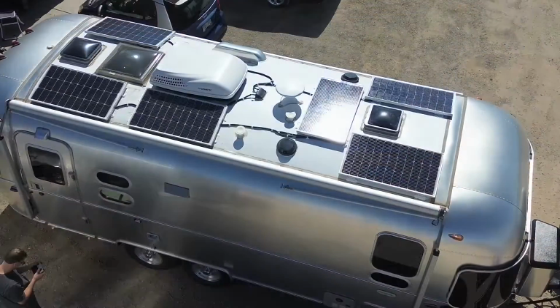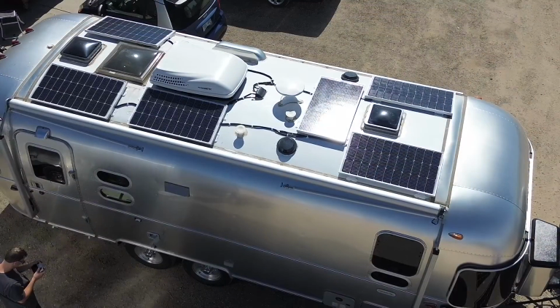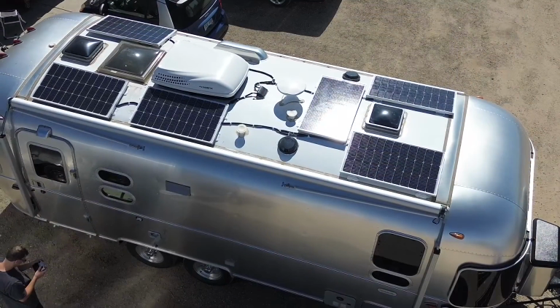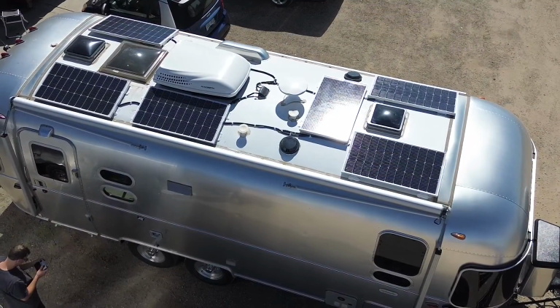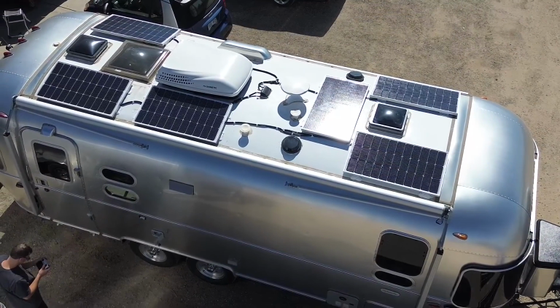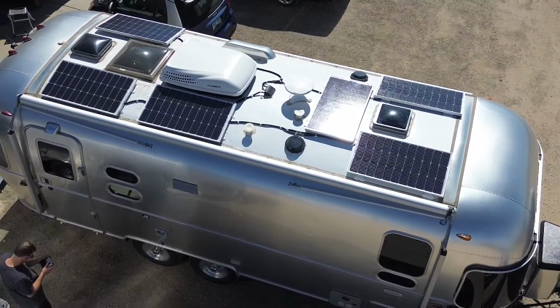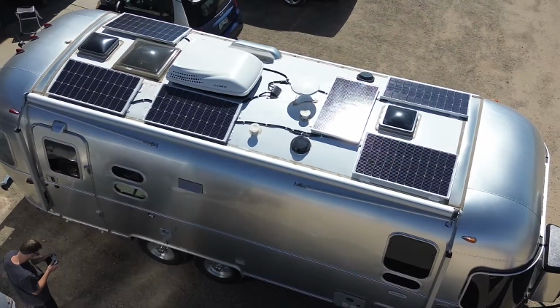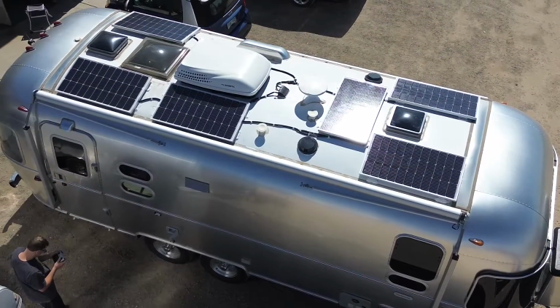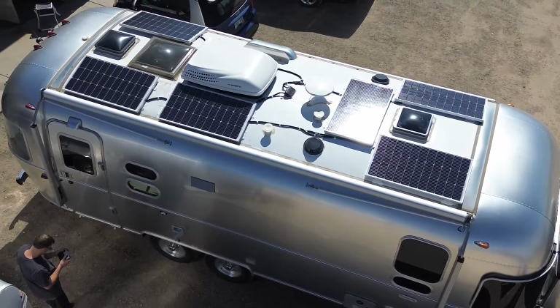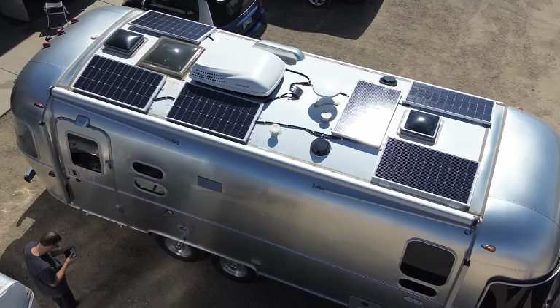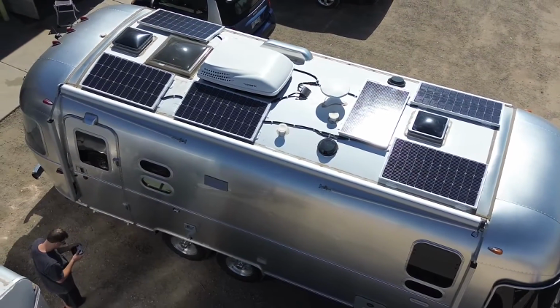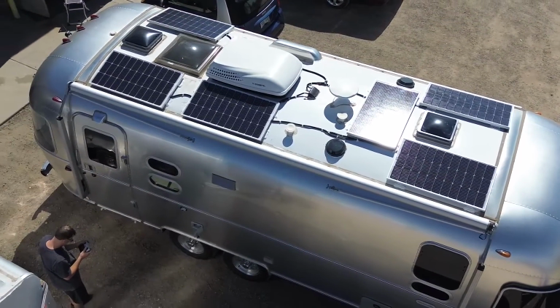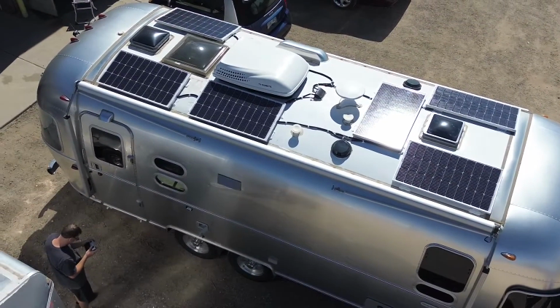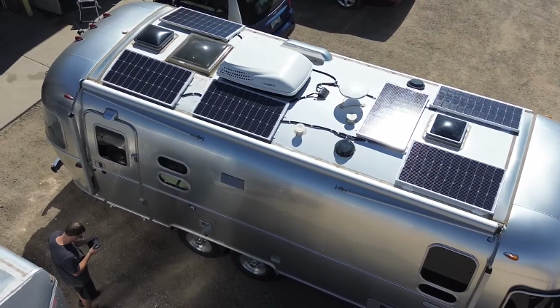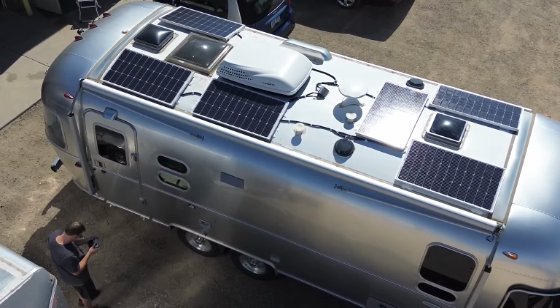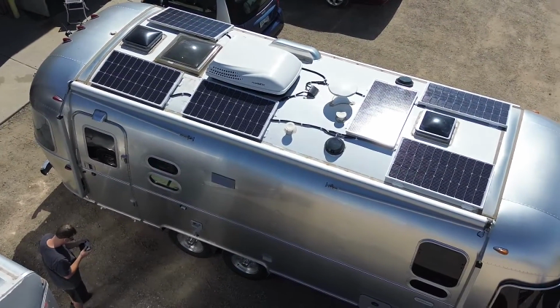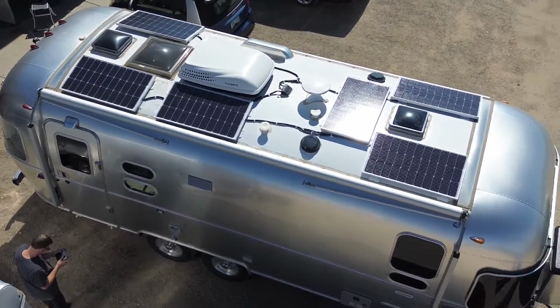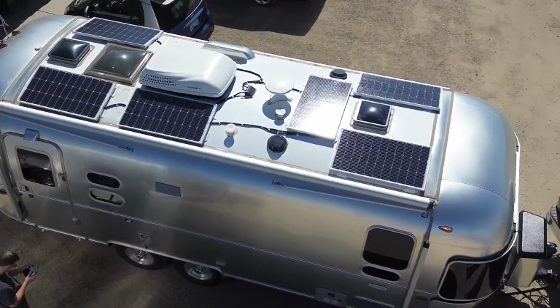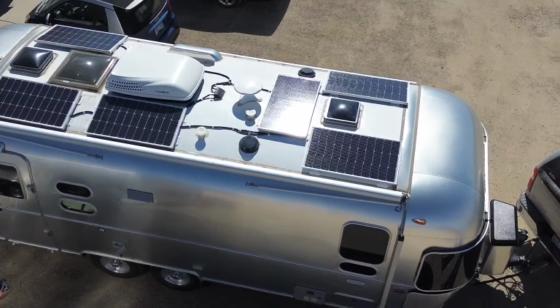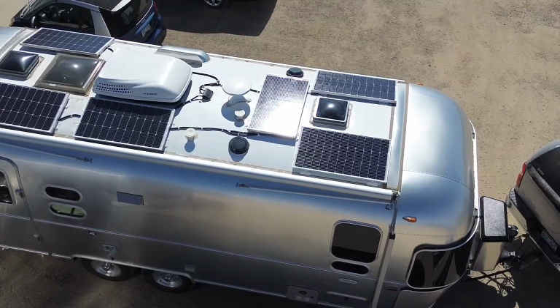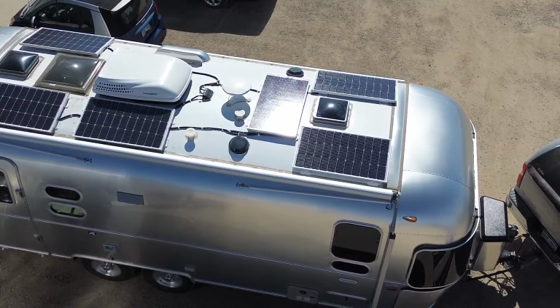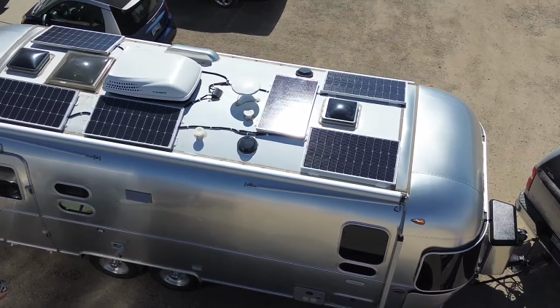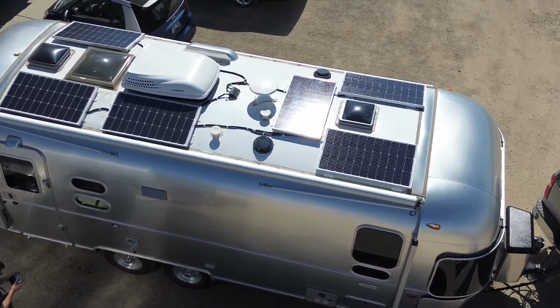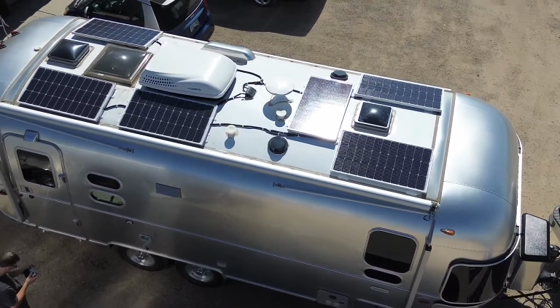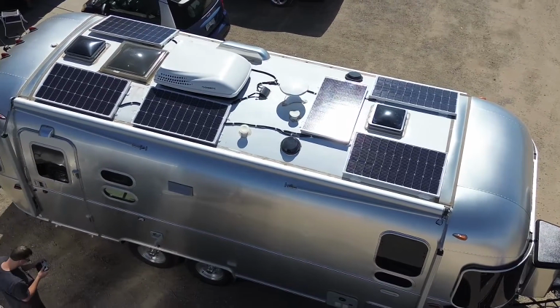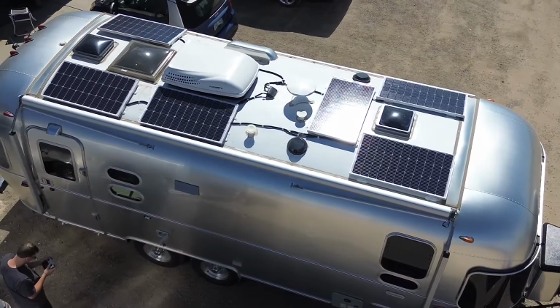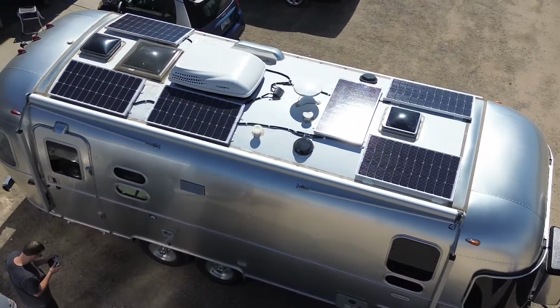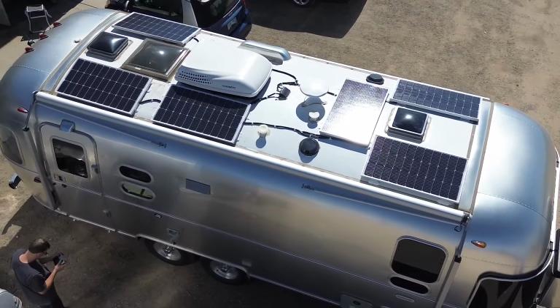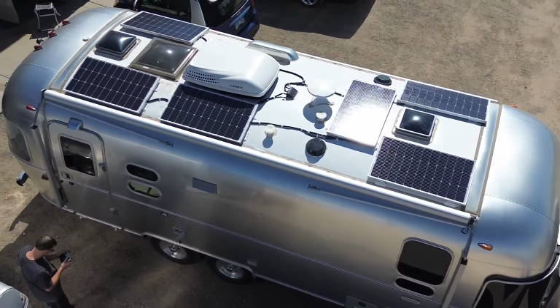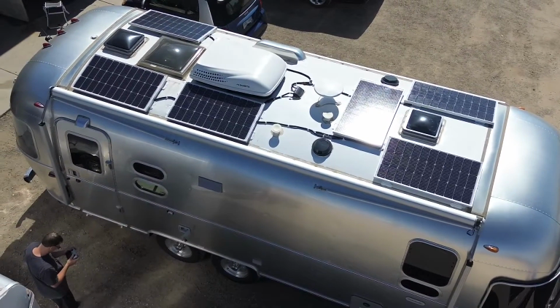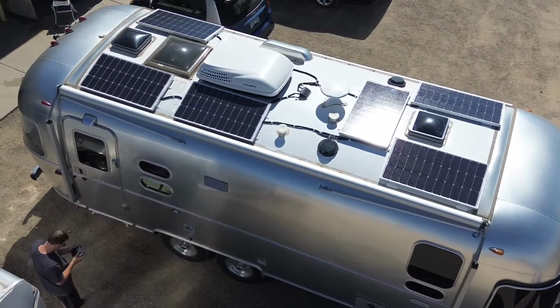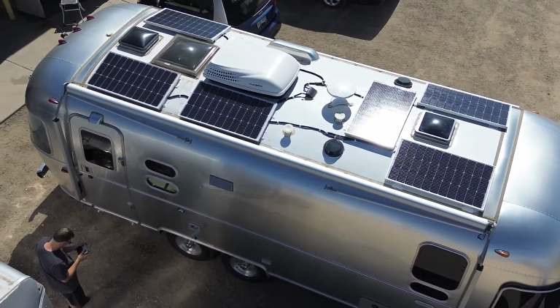Starting on the roof, we installed six of these 100-watt Rich Solar panels for a total of 600 watts of solar.